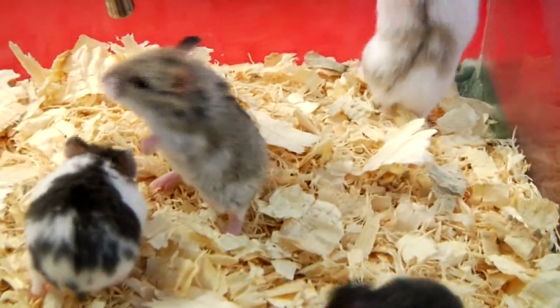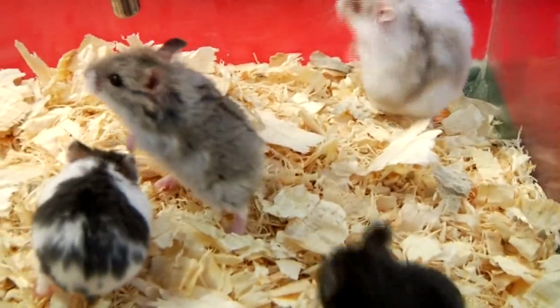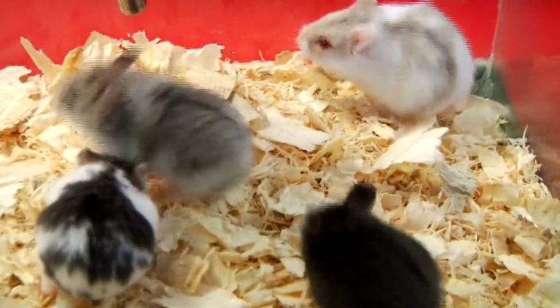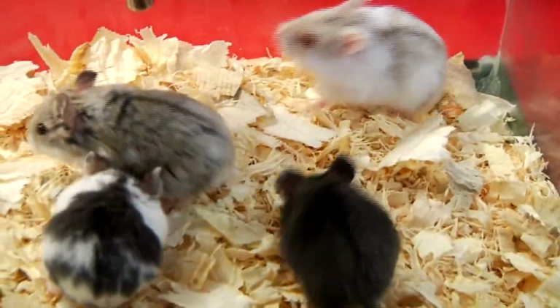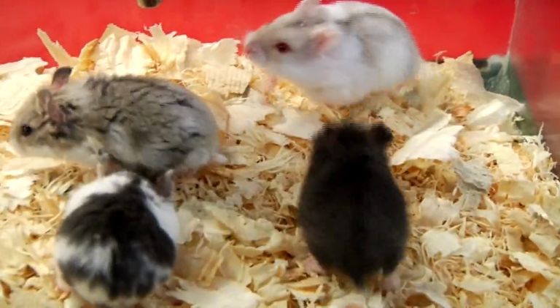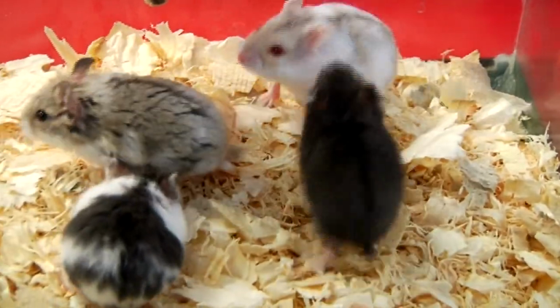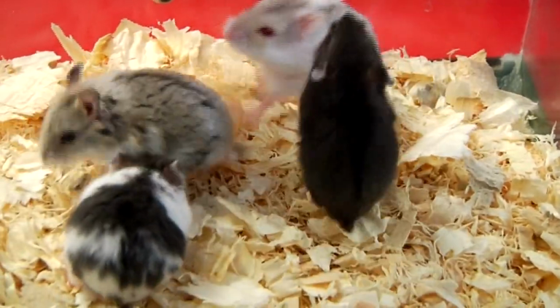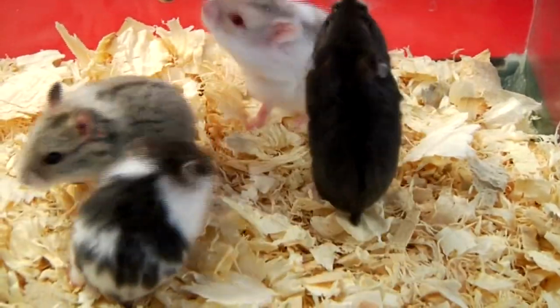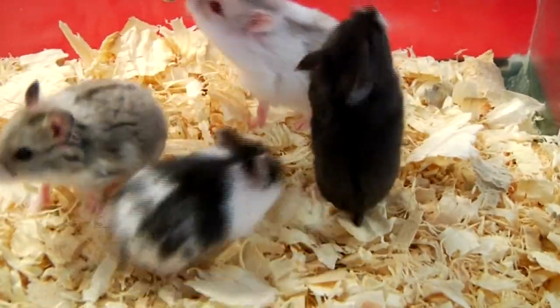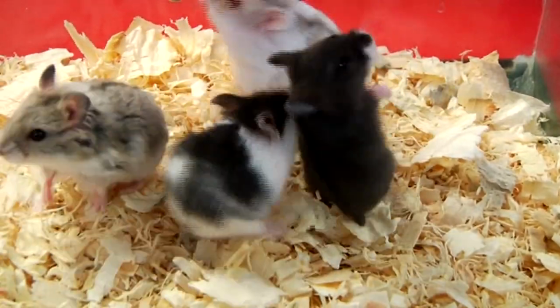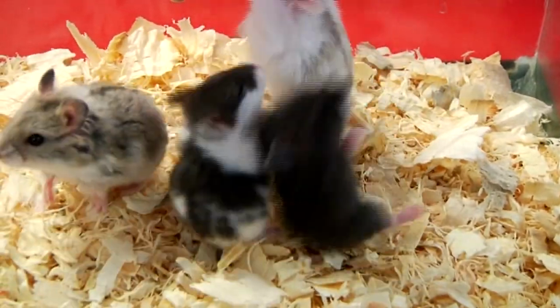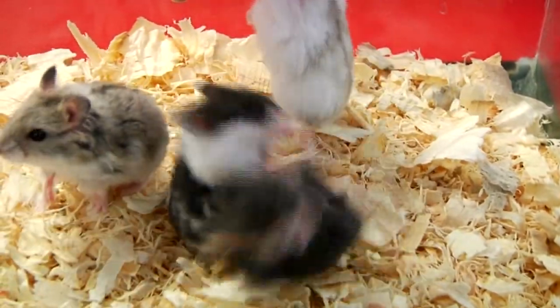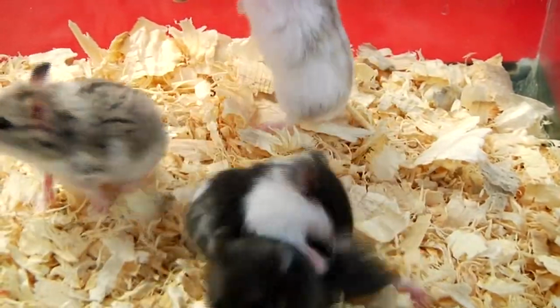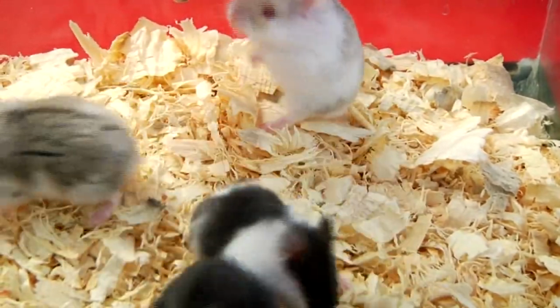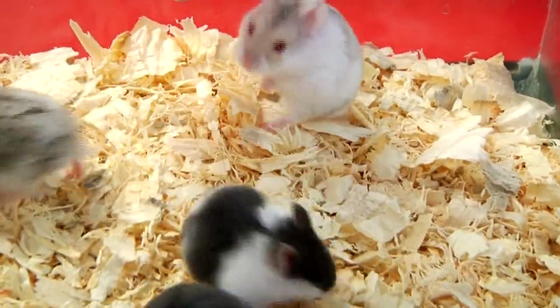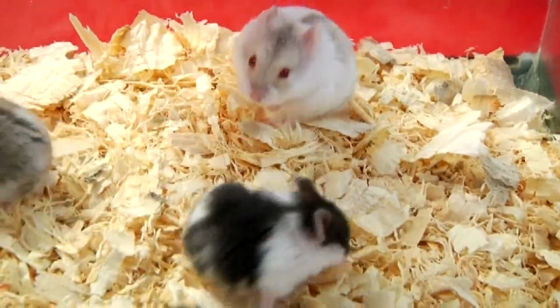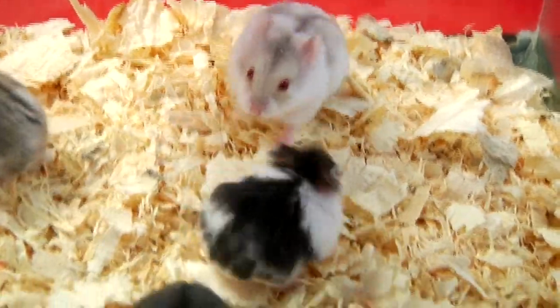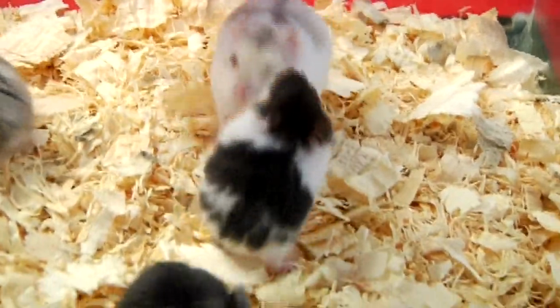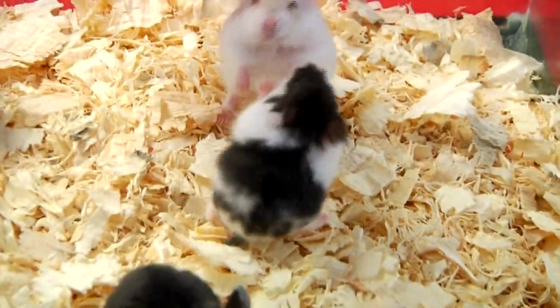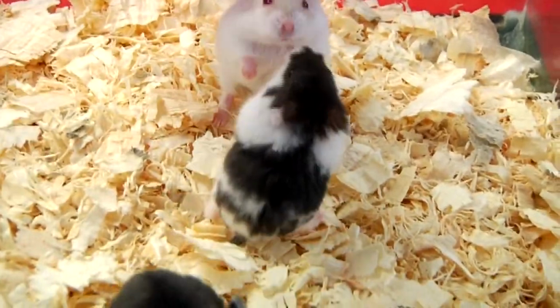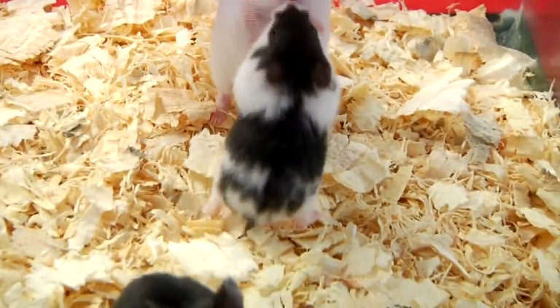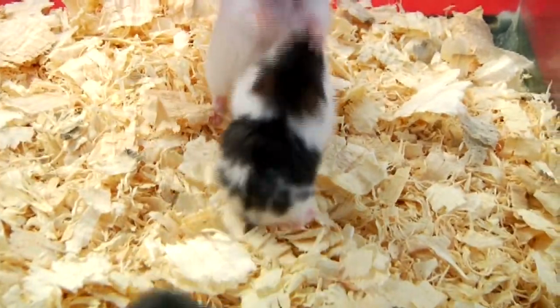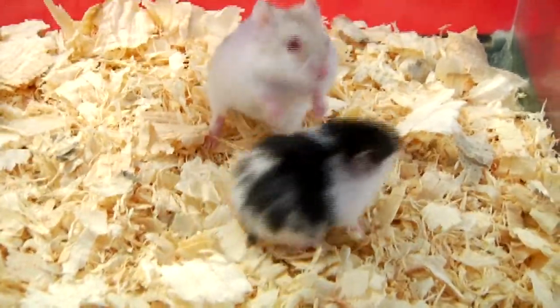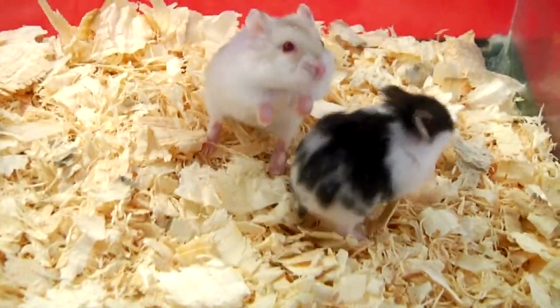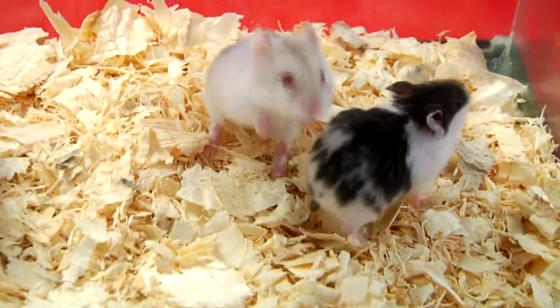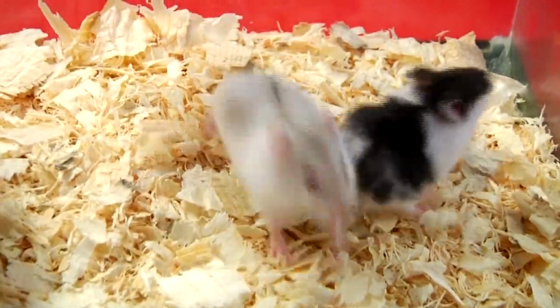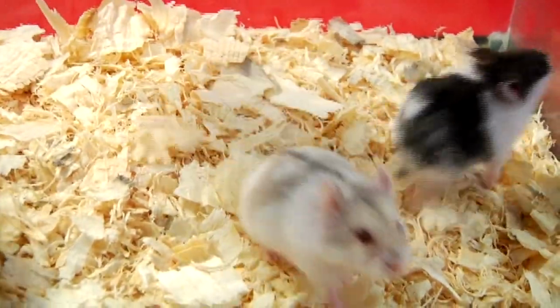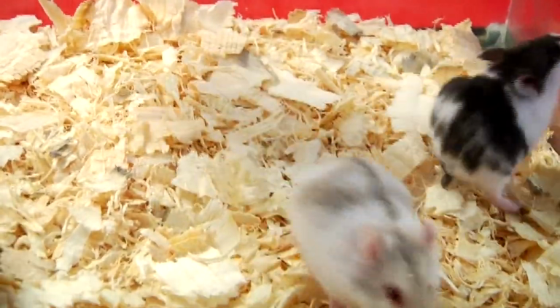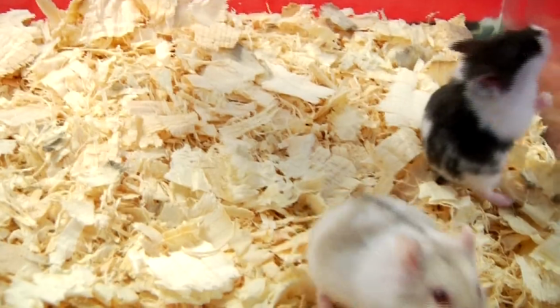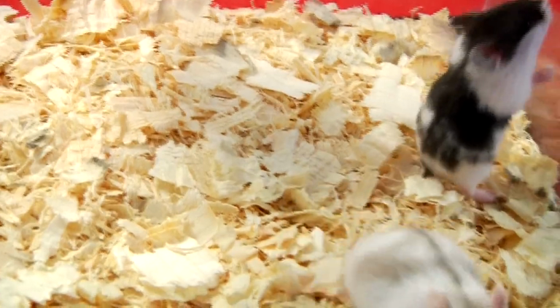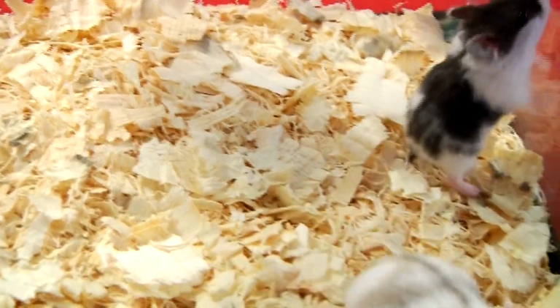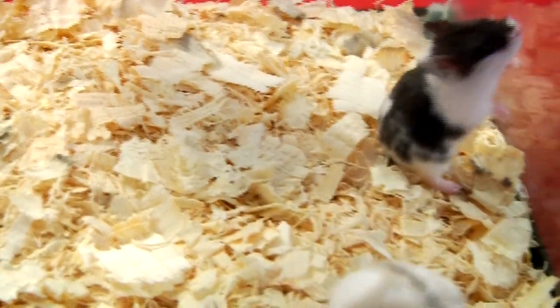One thing you want to do is just make sure that their water and their food is cleaned every day and changed out.